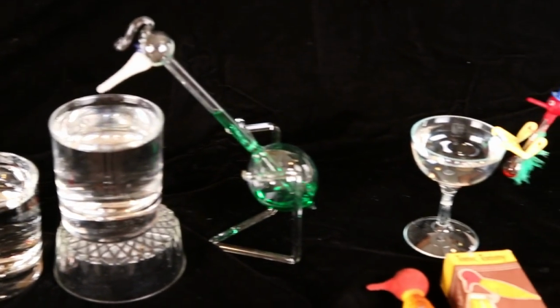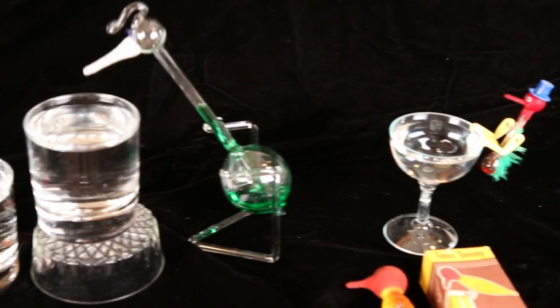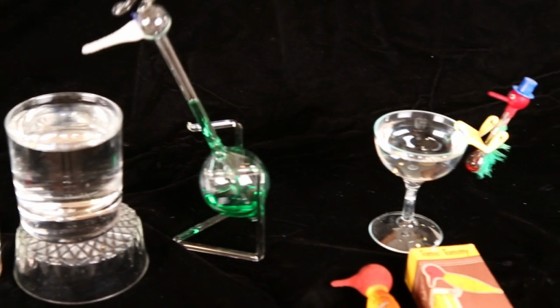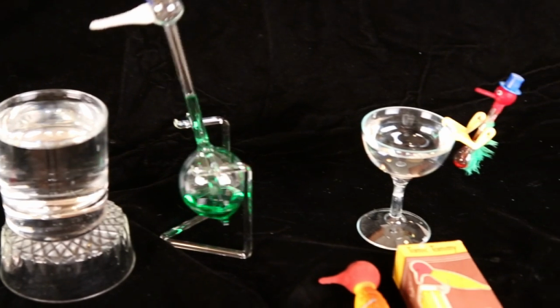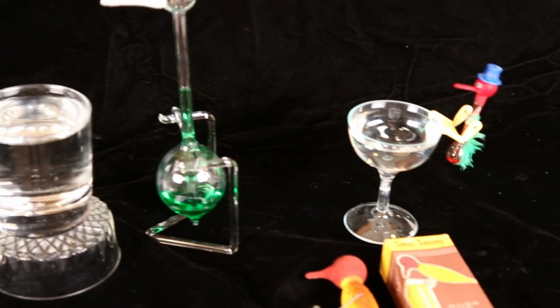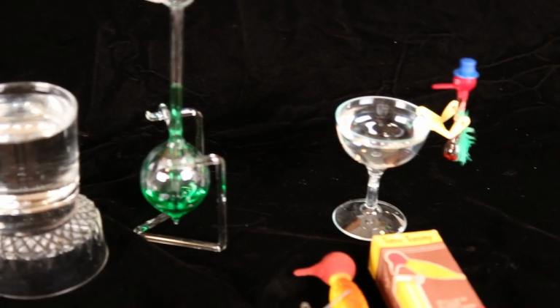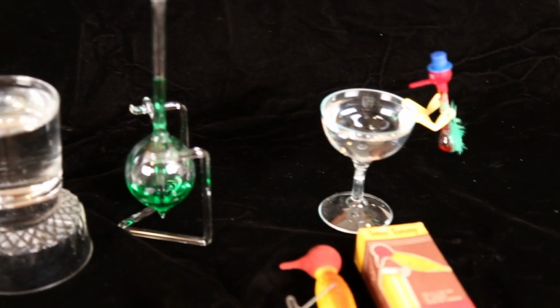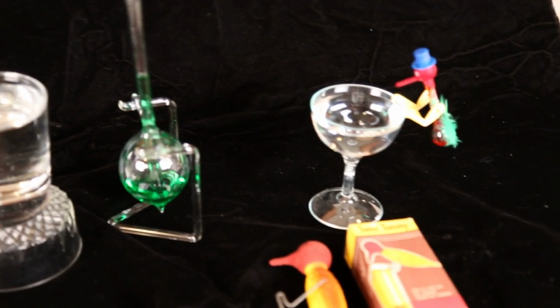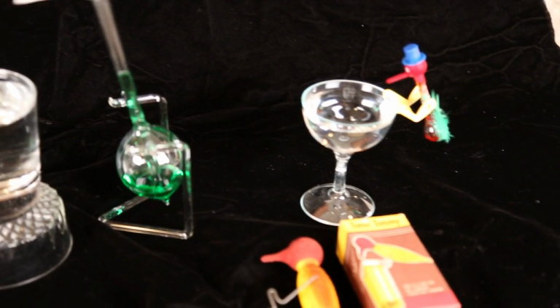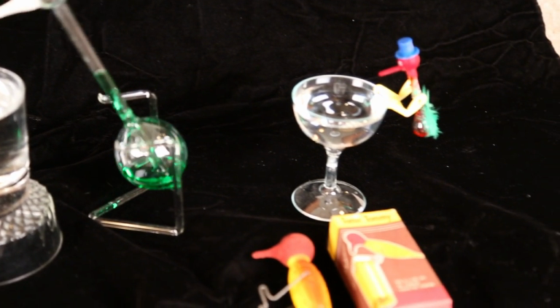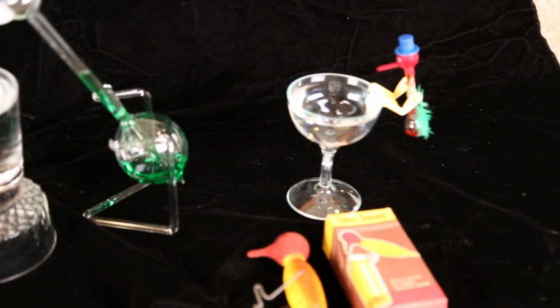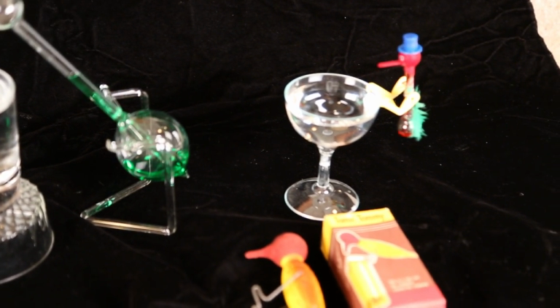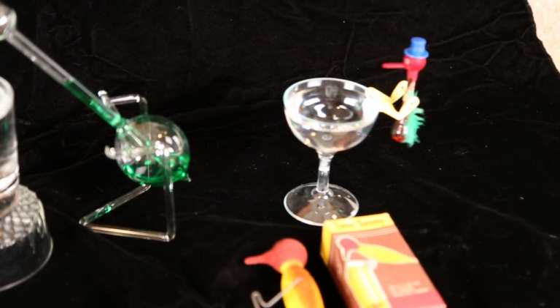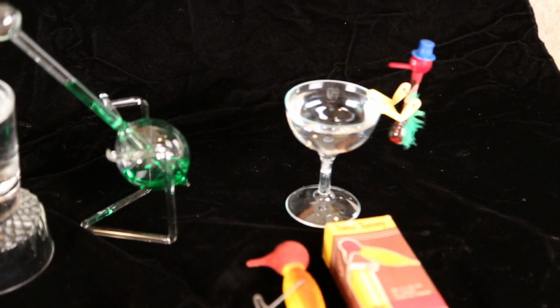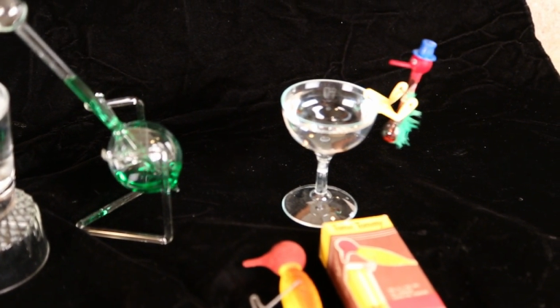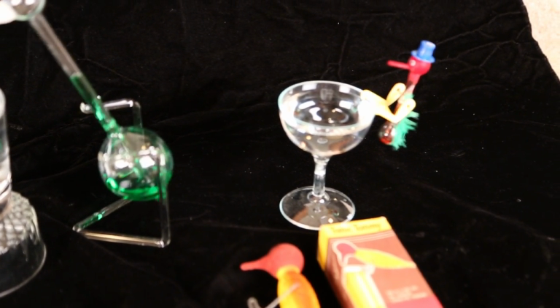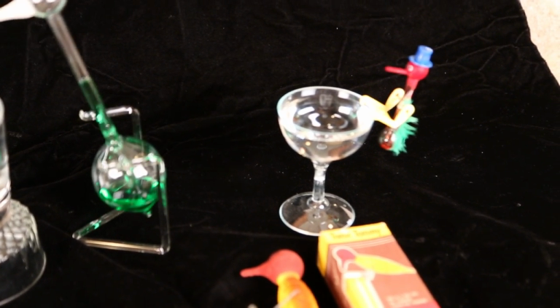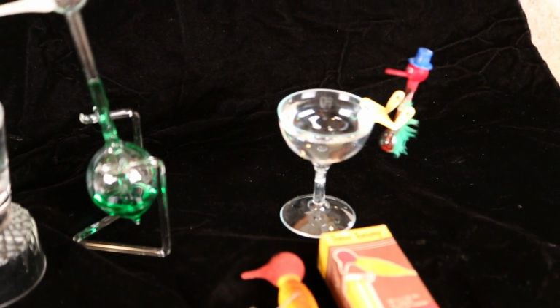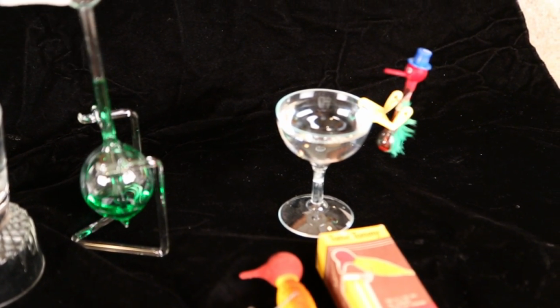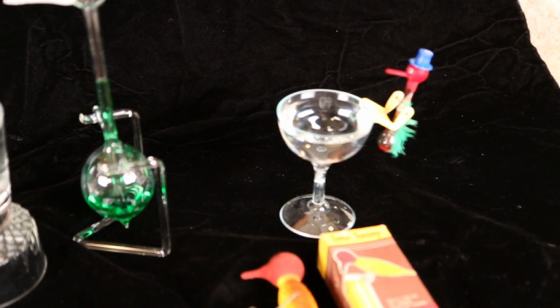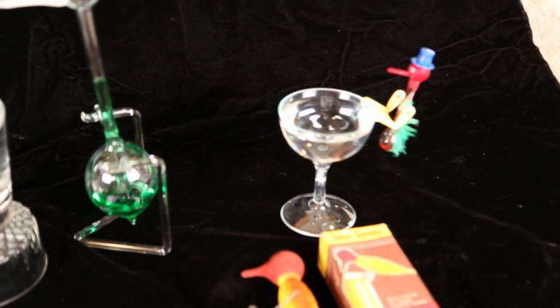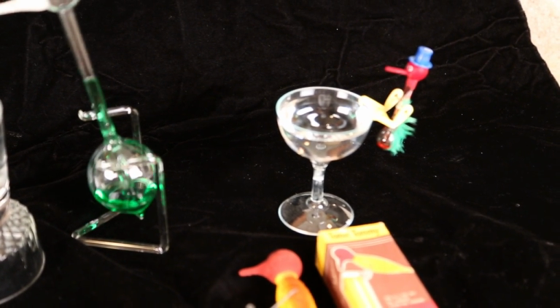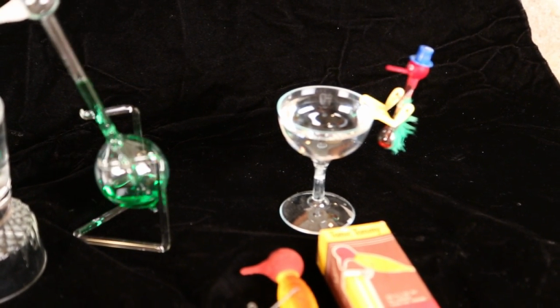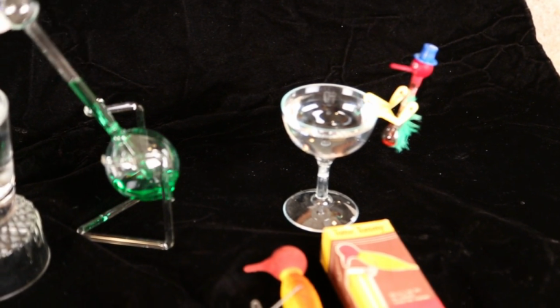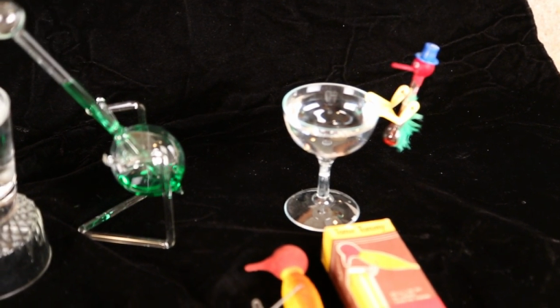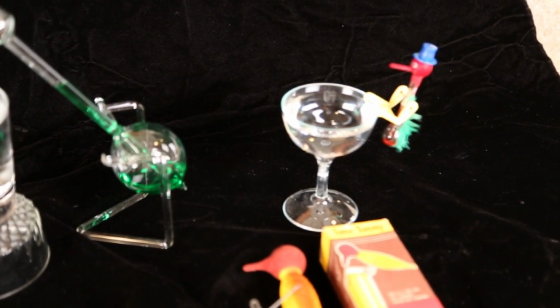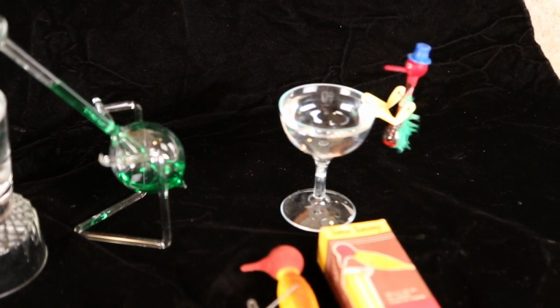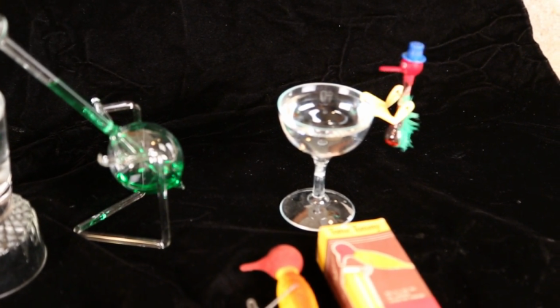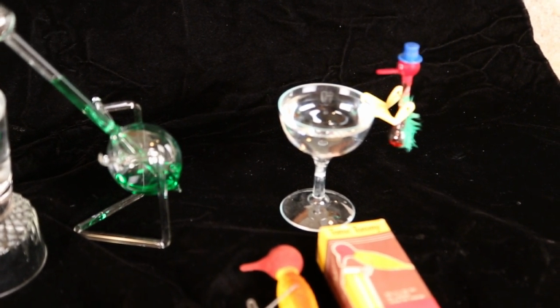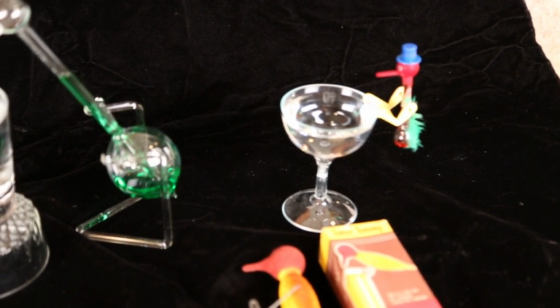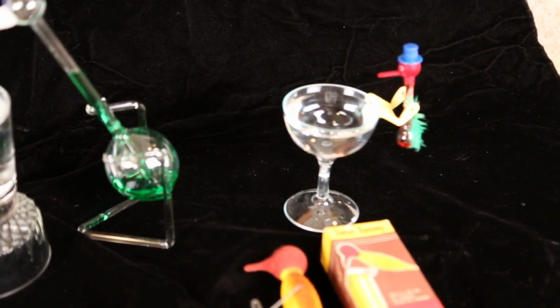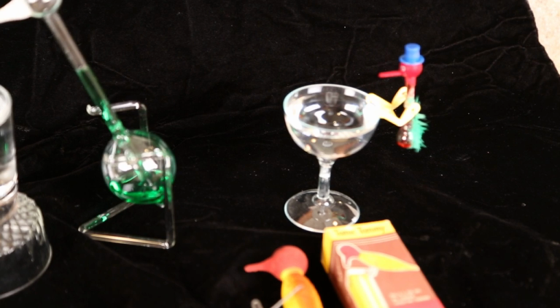And finally, a clinging glass drinking bird.